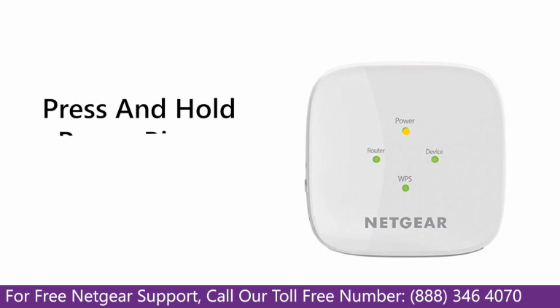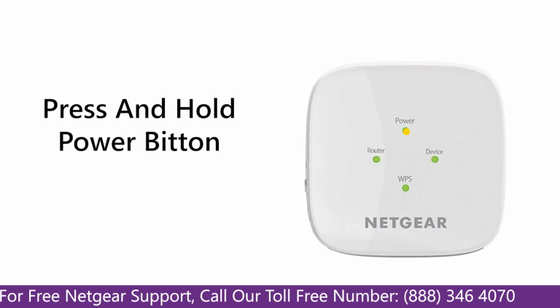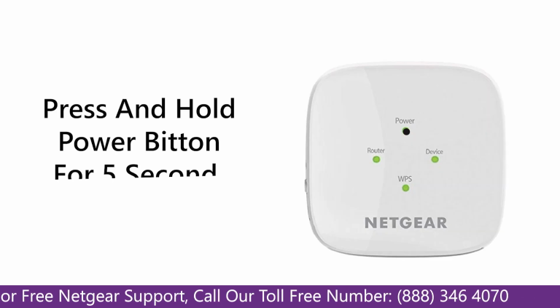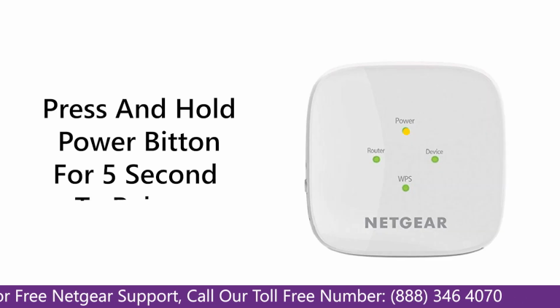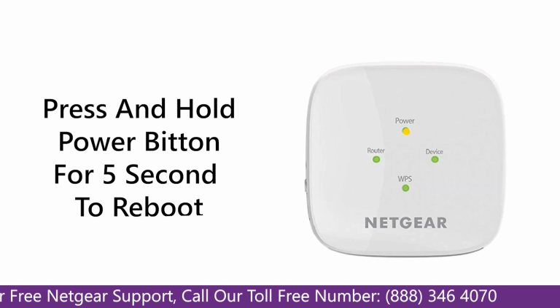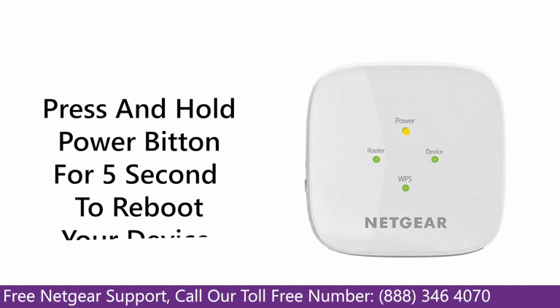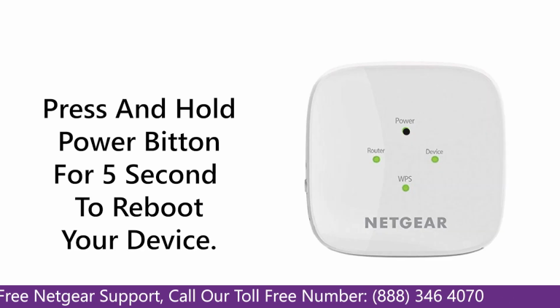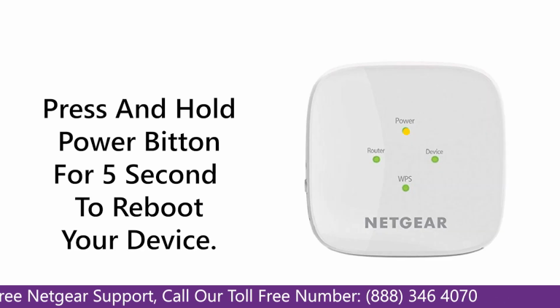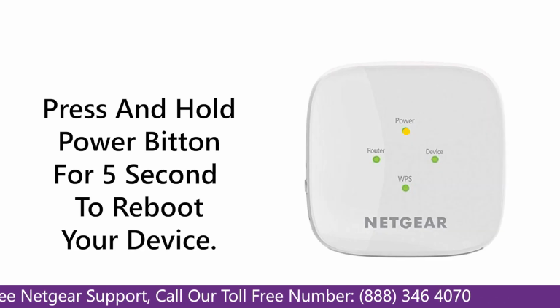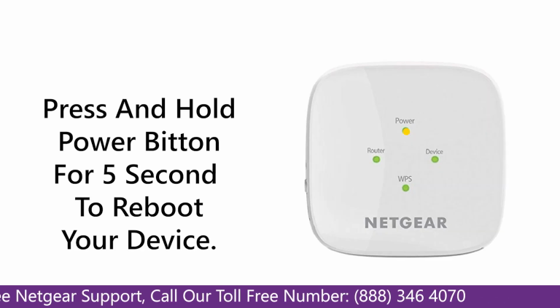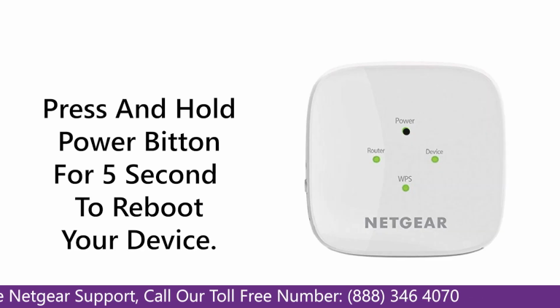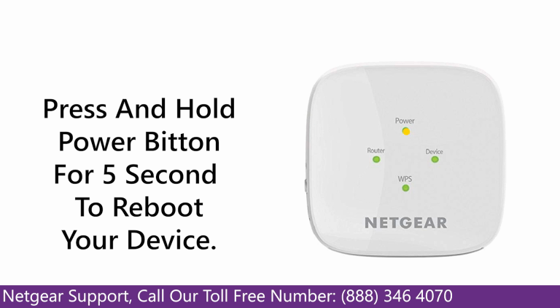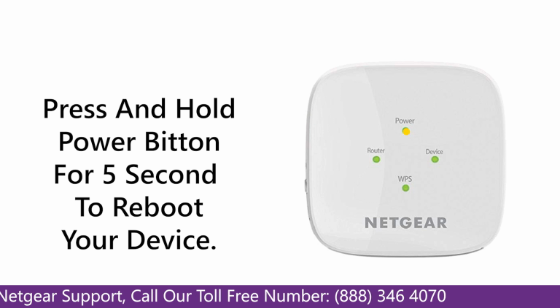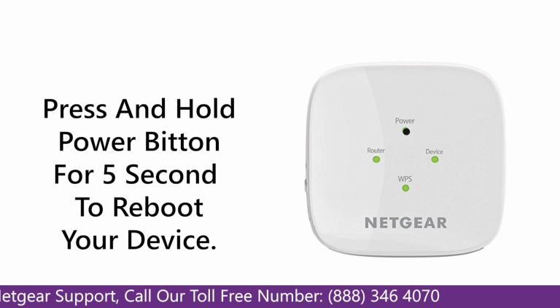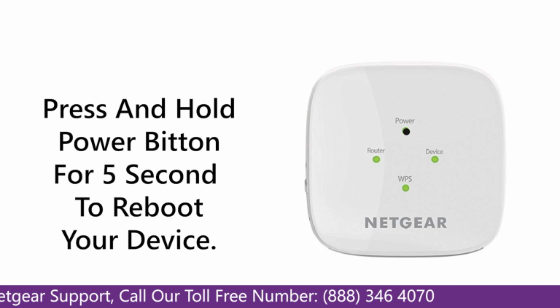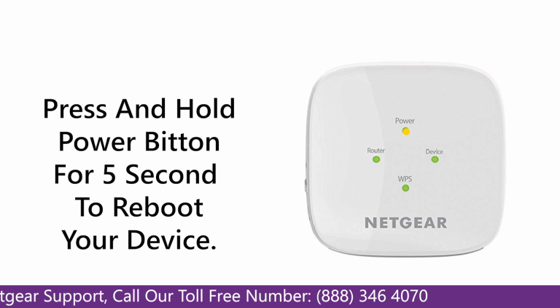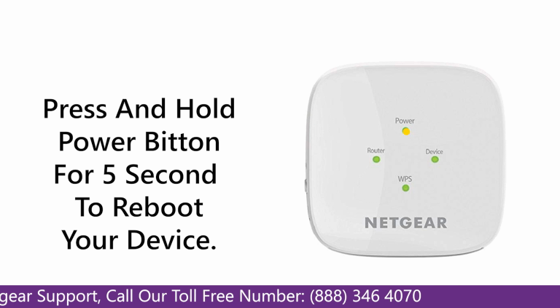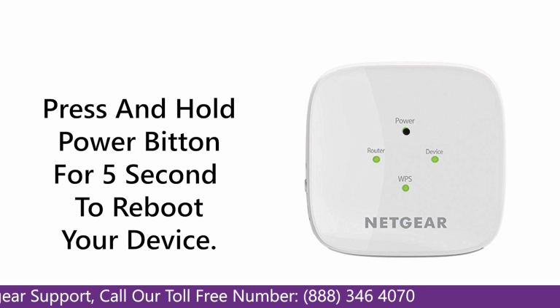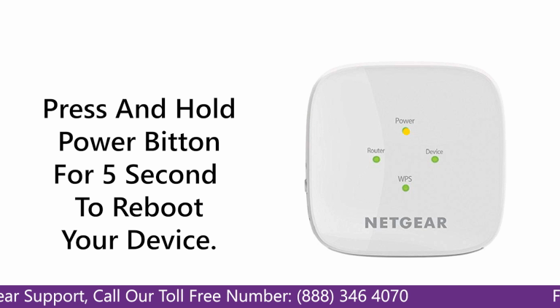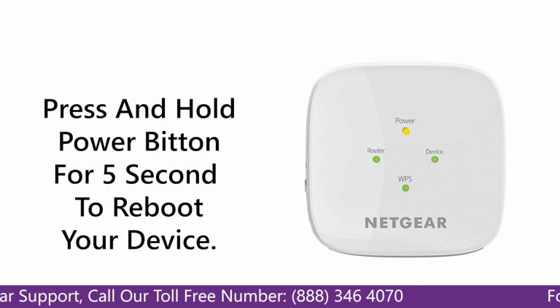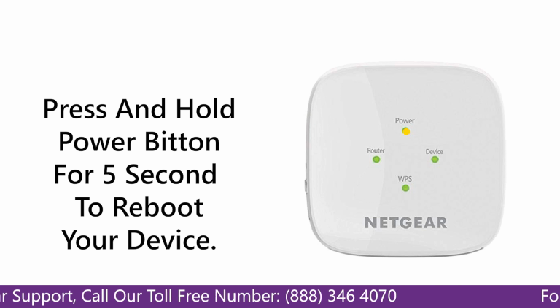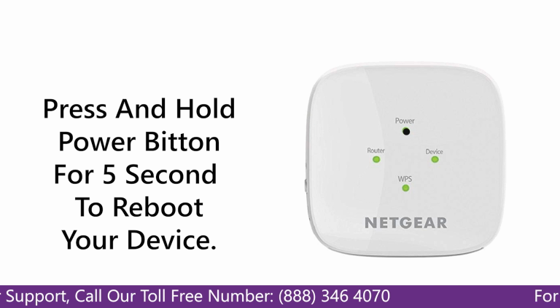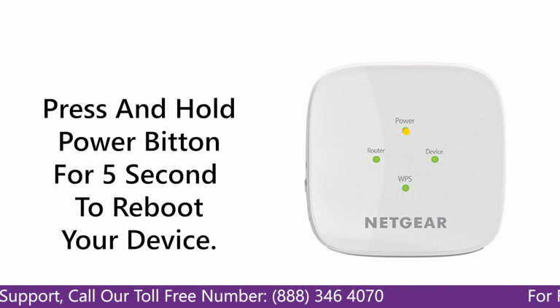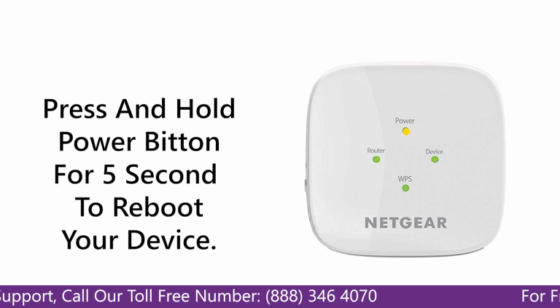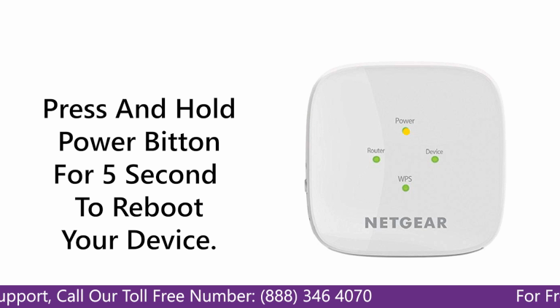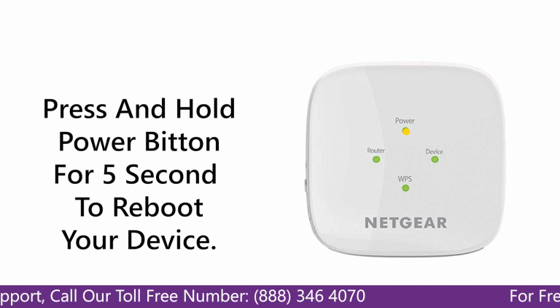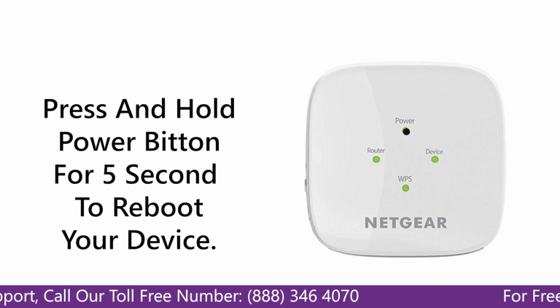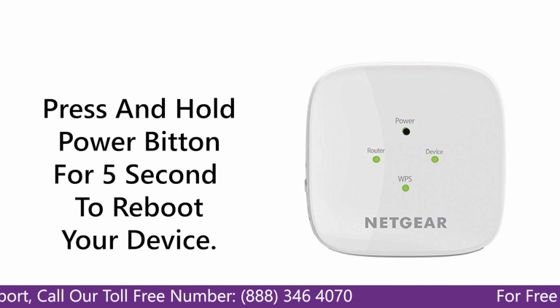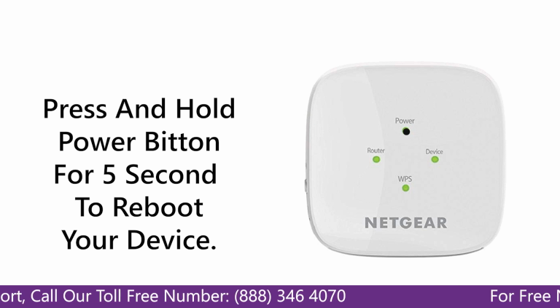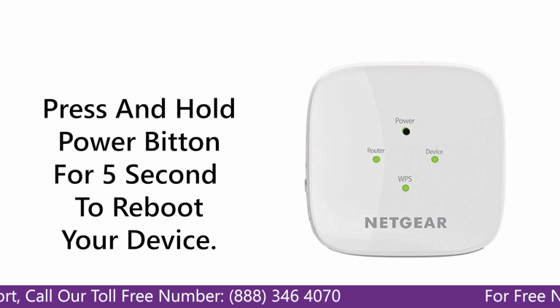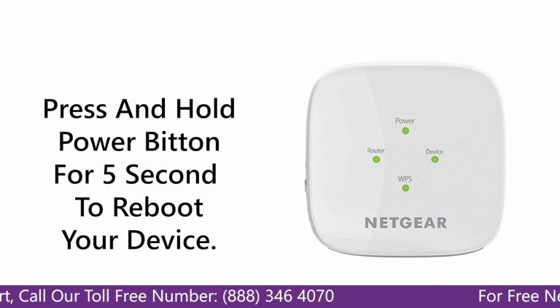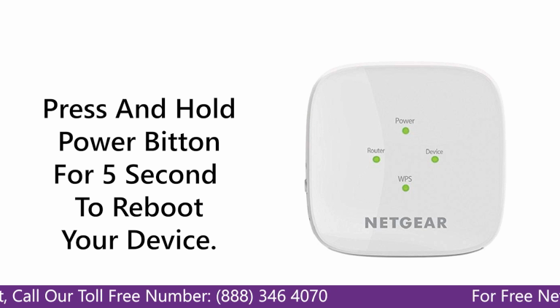The first thing that you can do is try rebooting your Netgear Range Extender and your router.